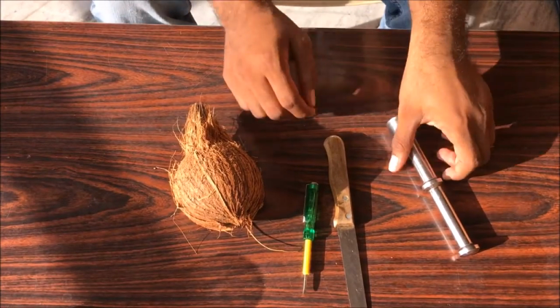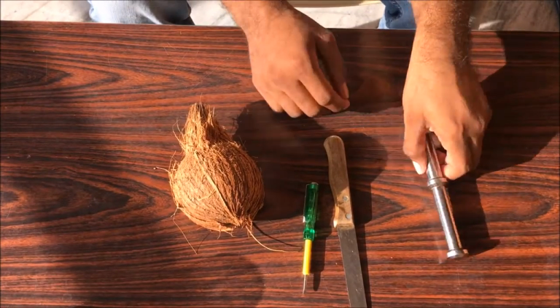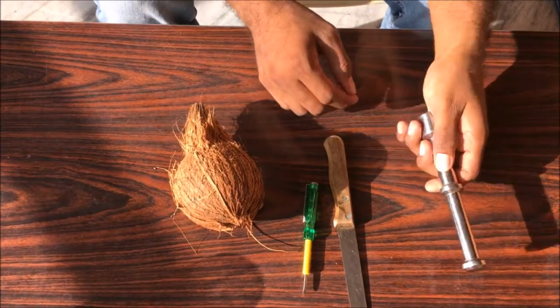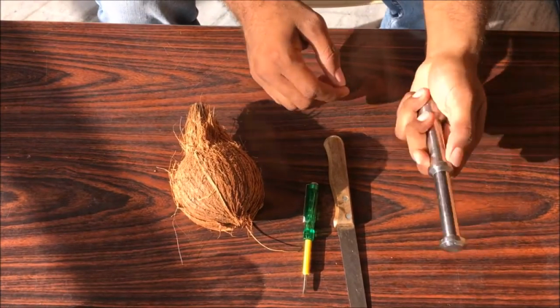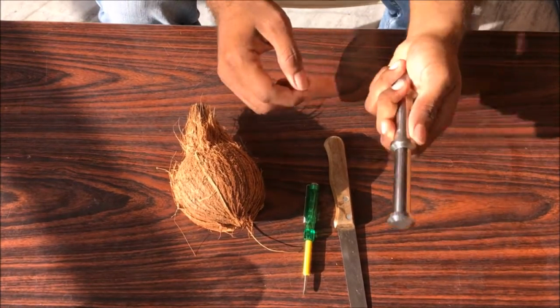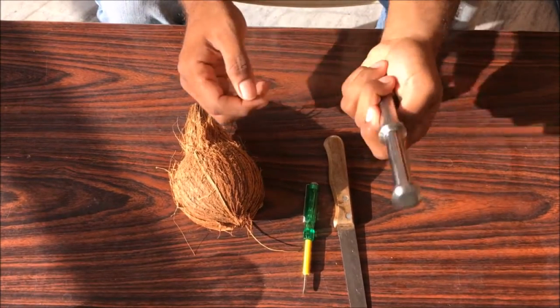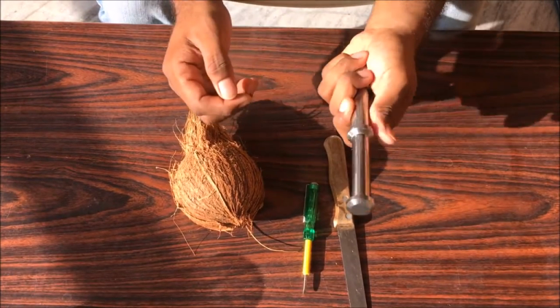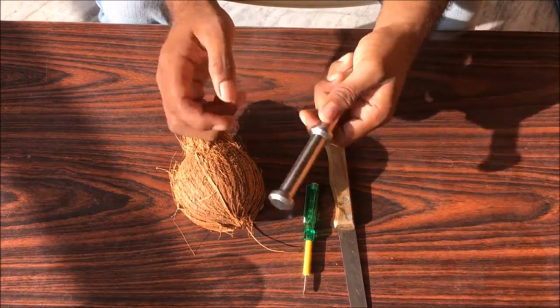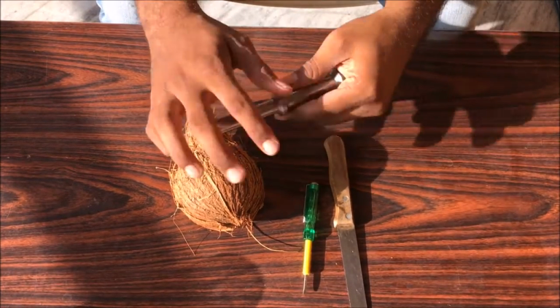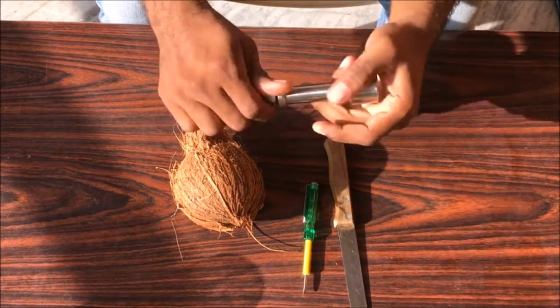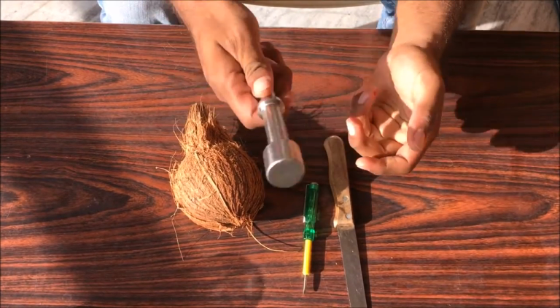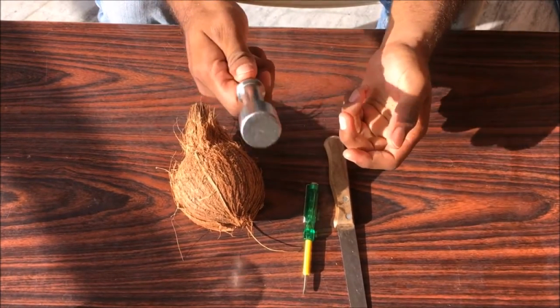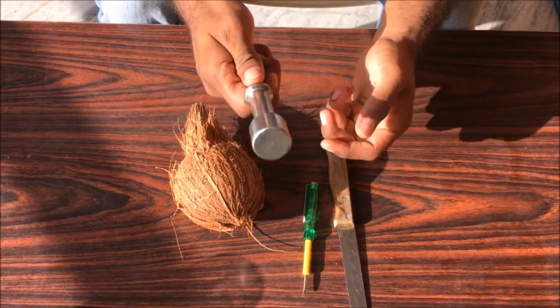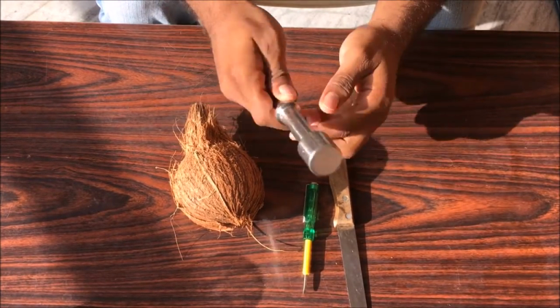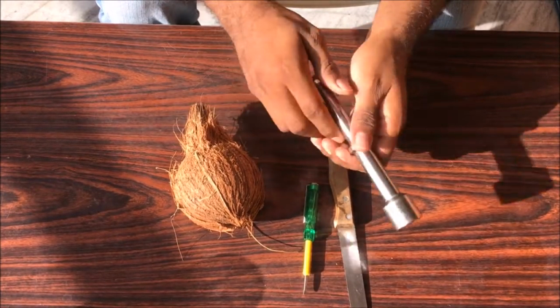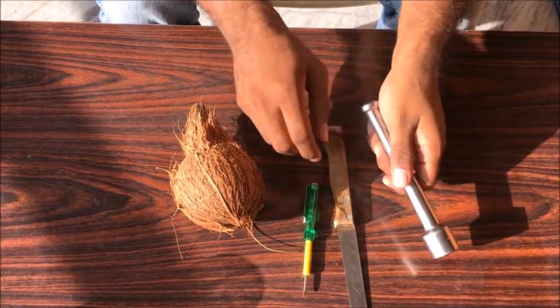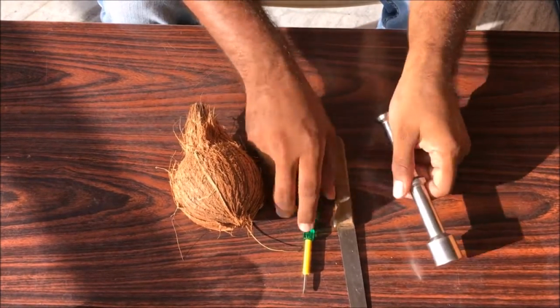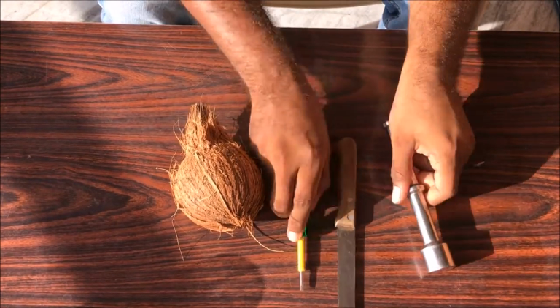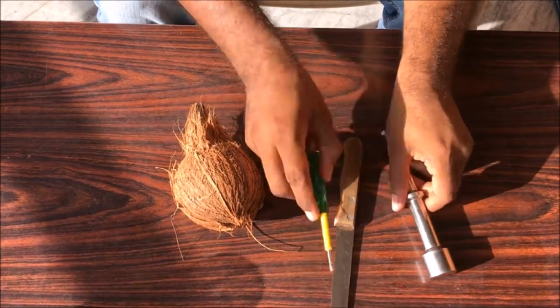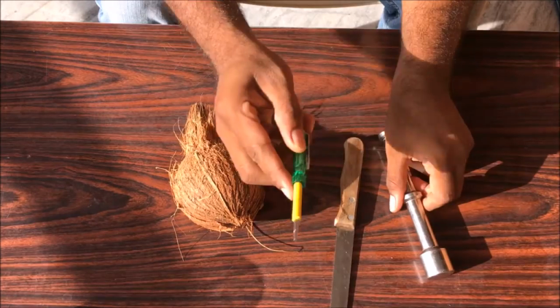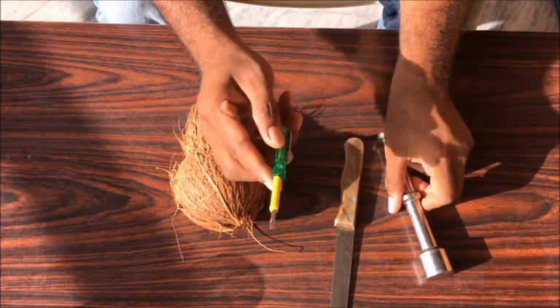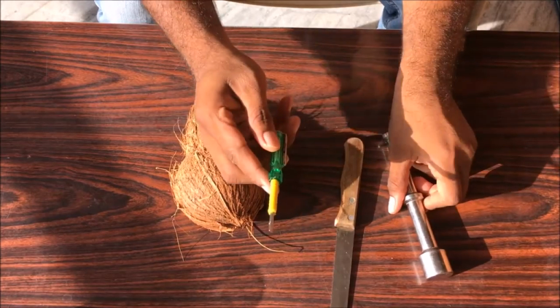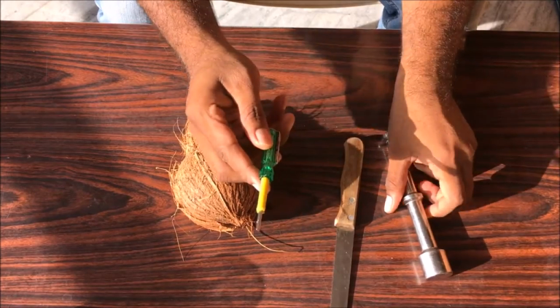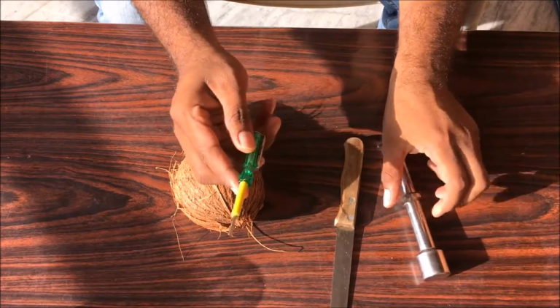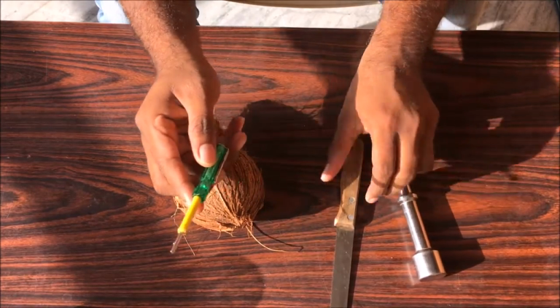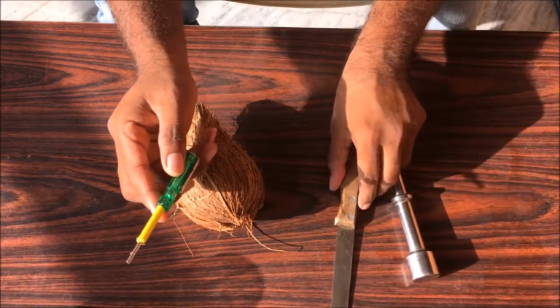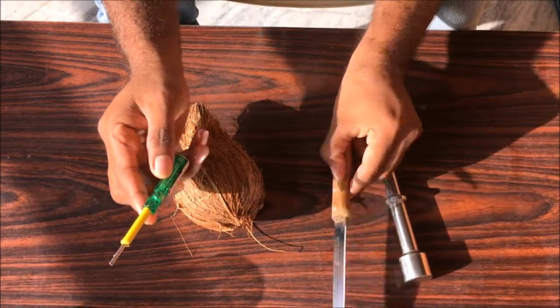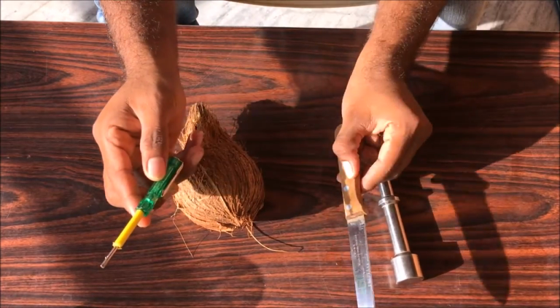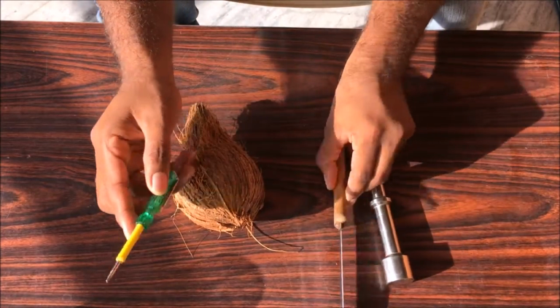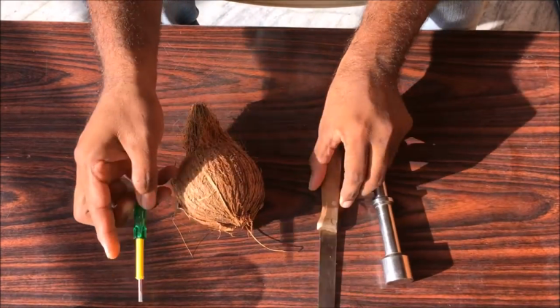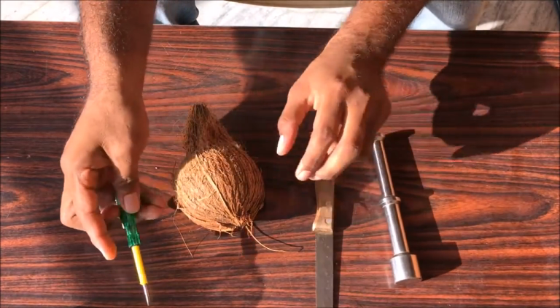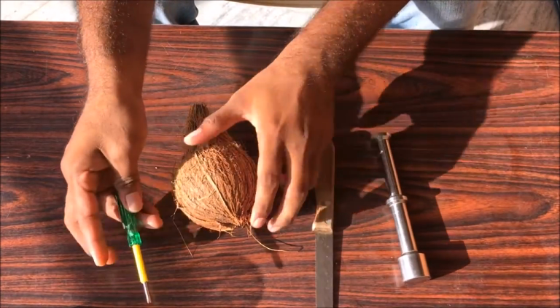You'll need a powder like this, or any heavy rod, a screwdriver, and a knife.